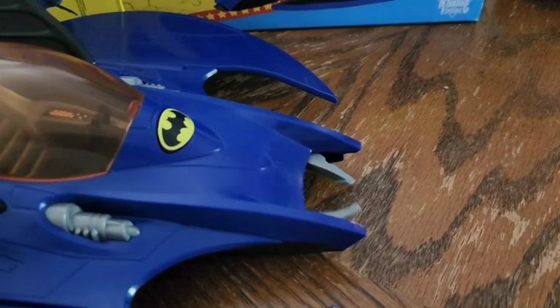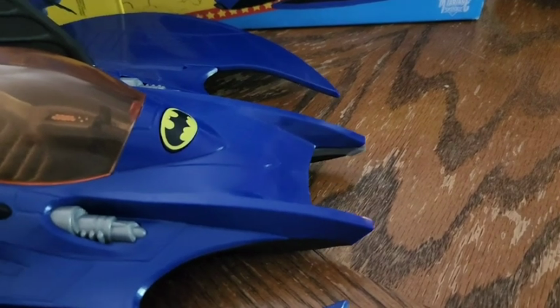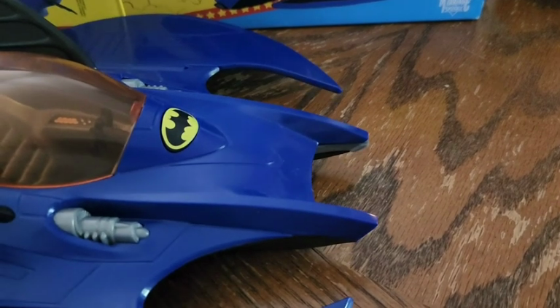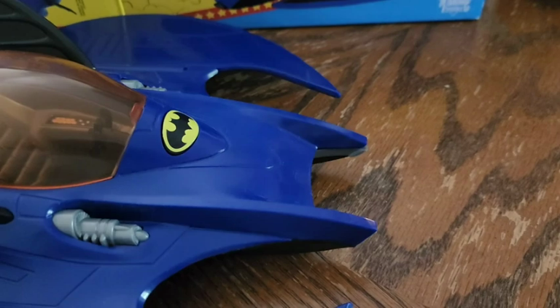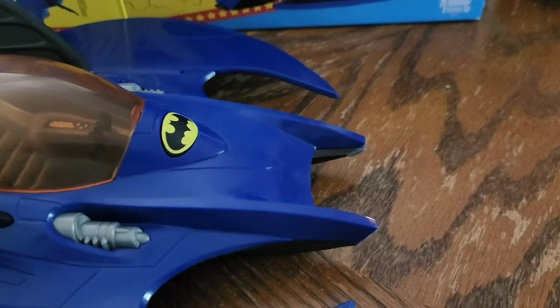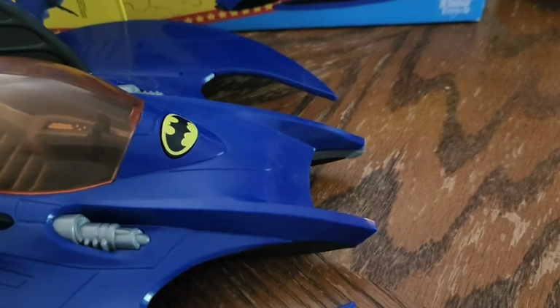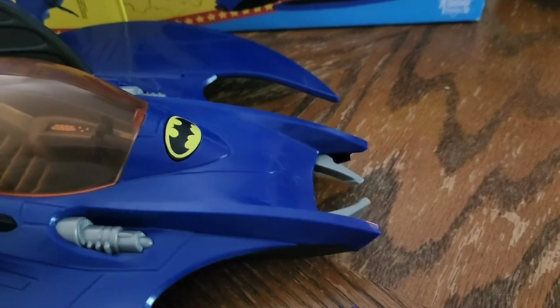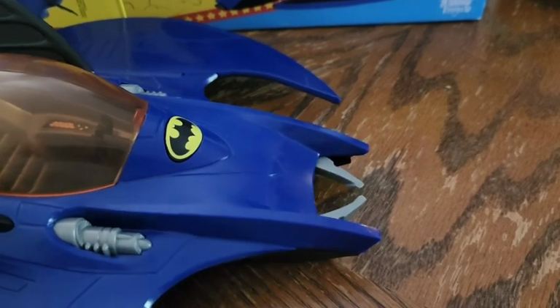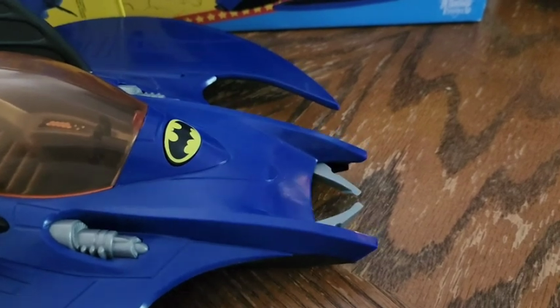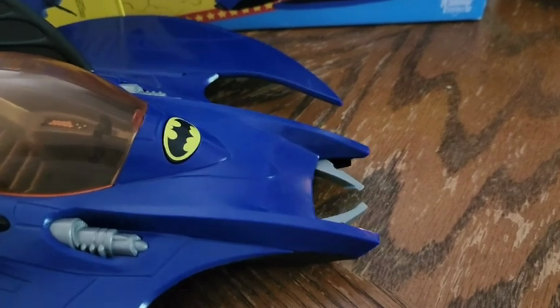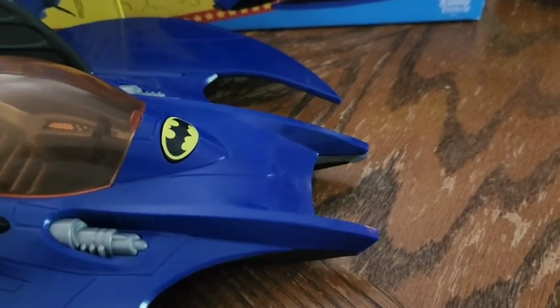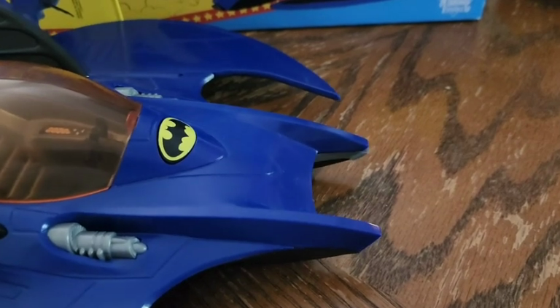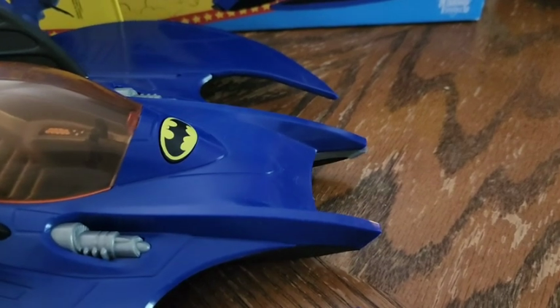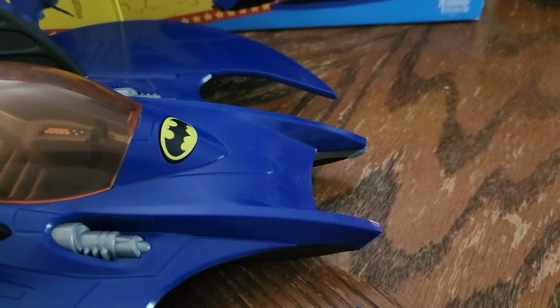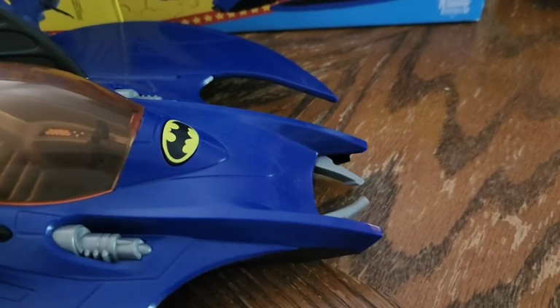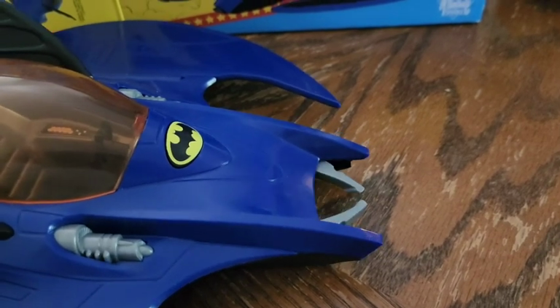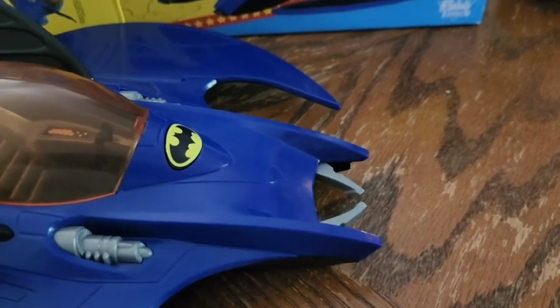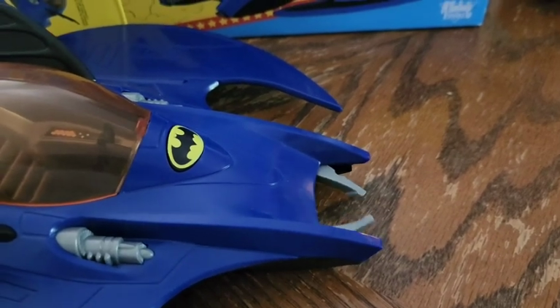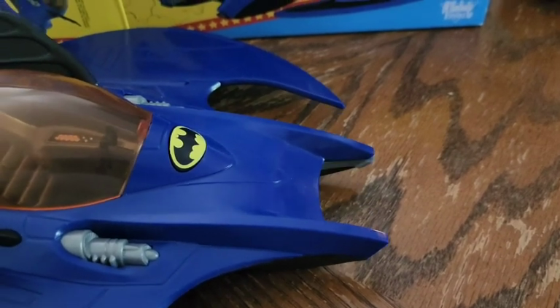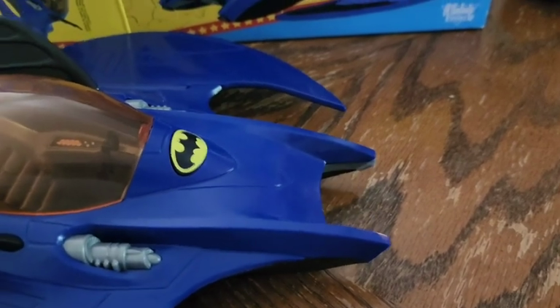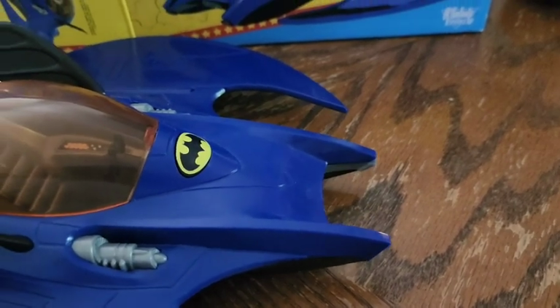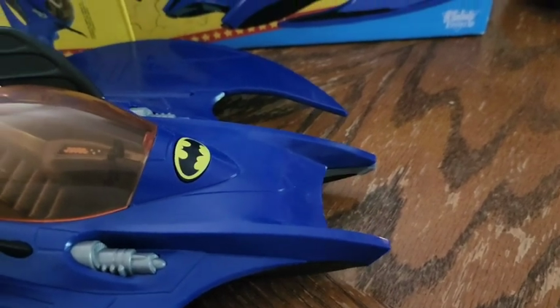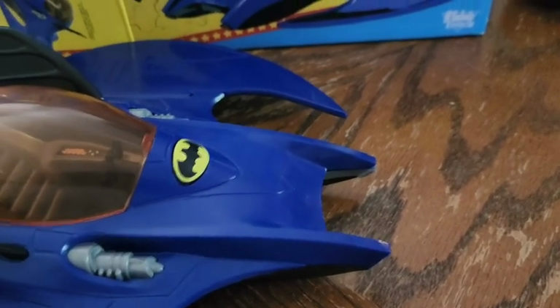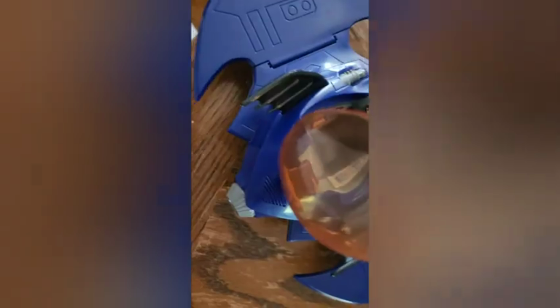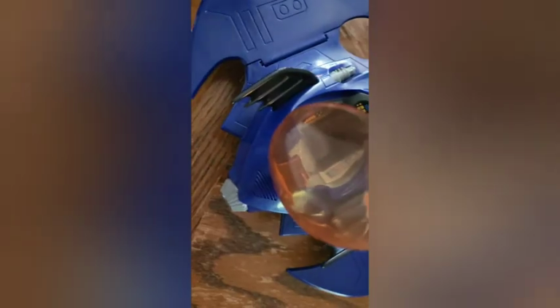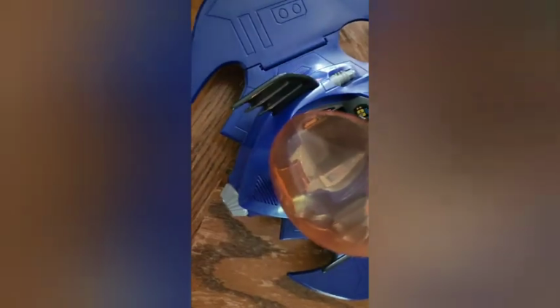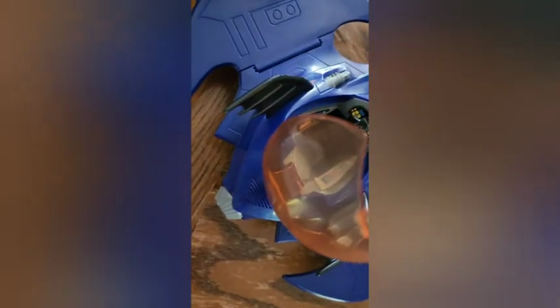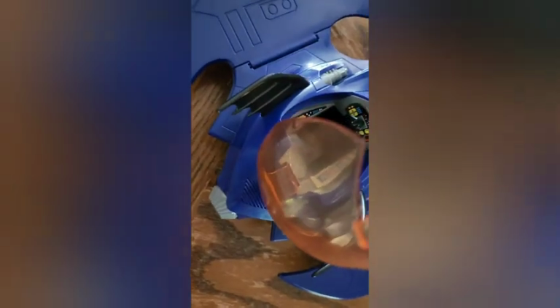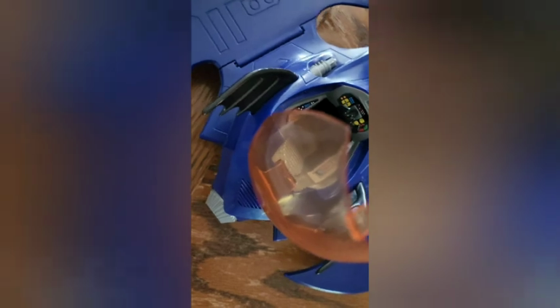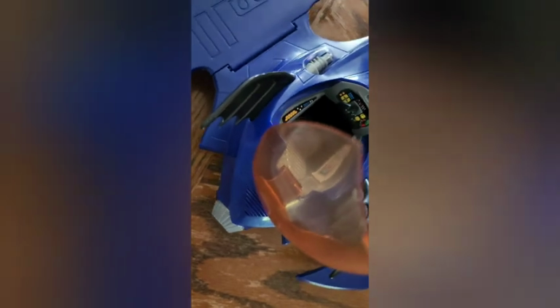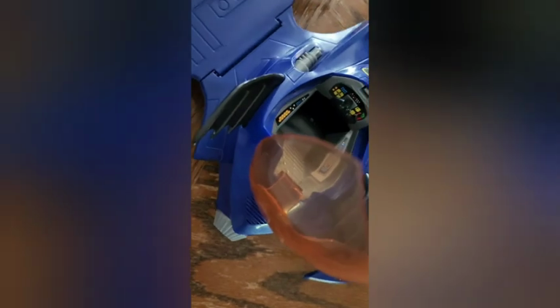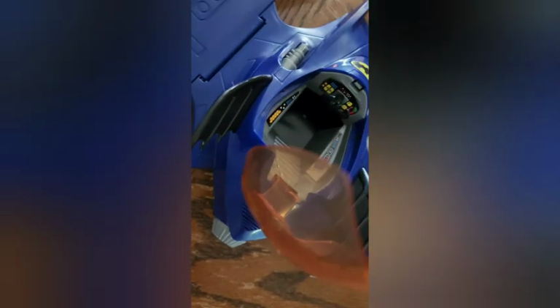It does have a depression triggers type mechanism on the back to go ahead and do this grabber. So if you're taking Joker balloons out of the city, I guess.